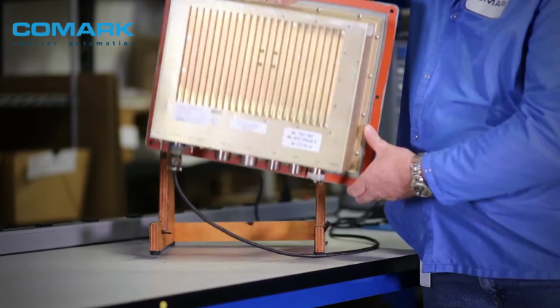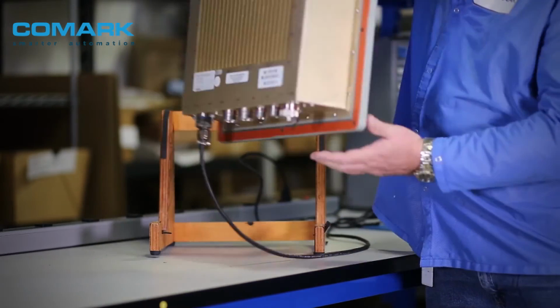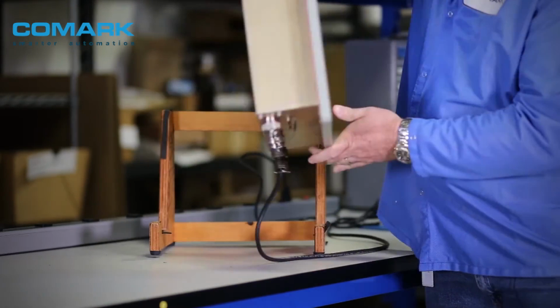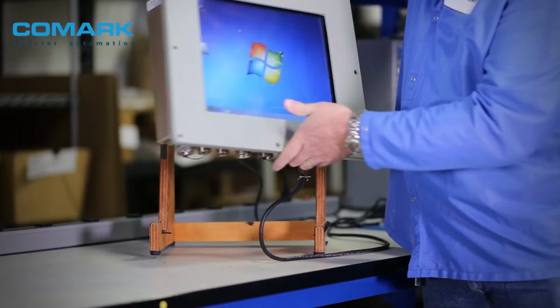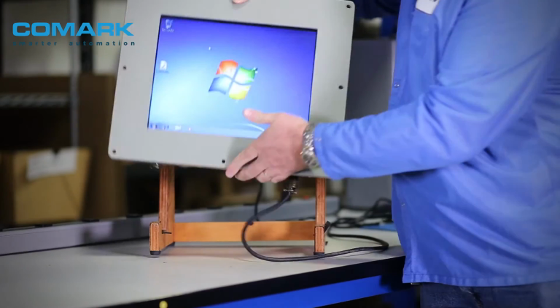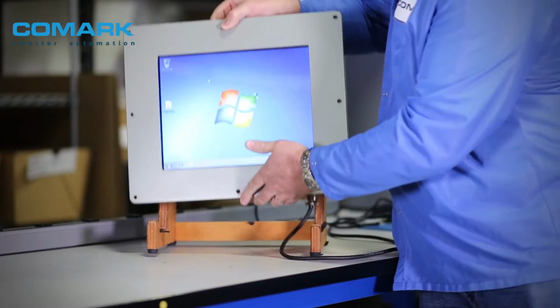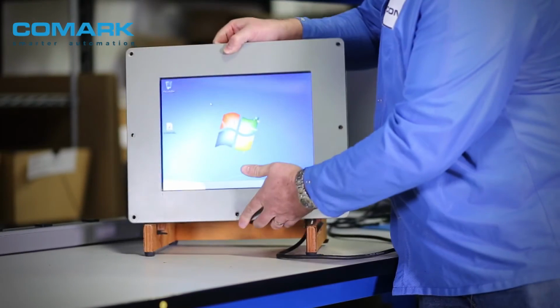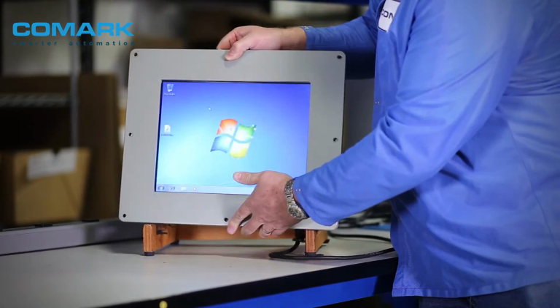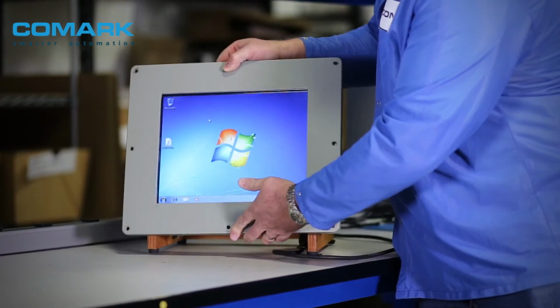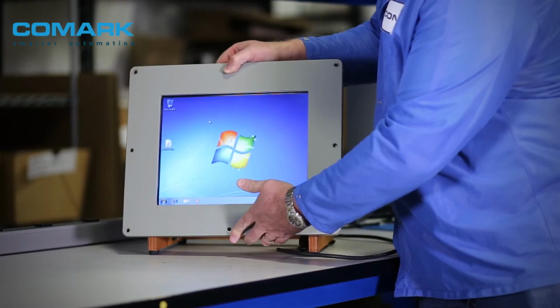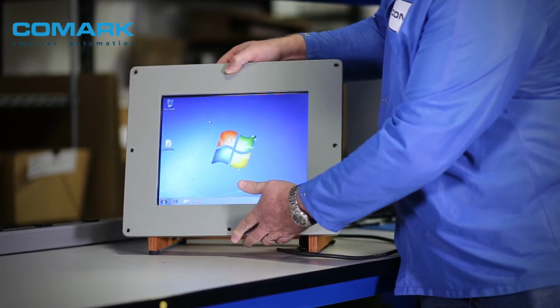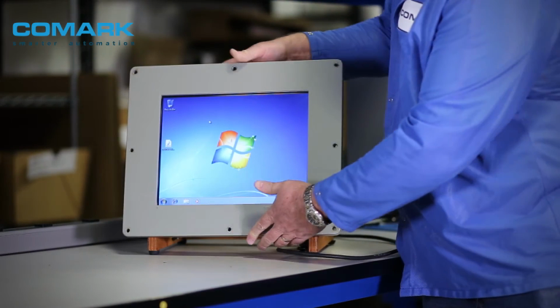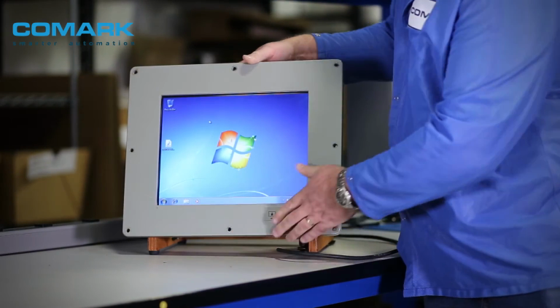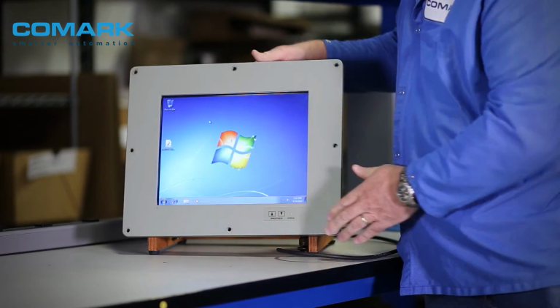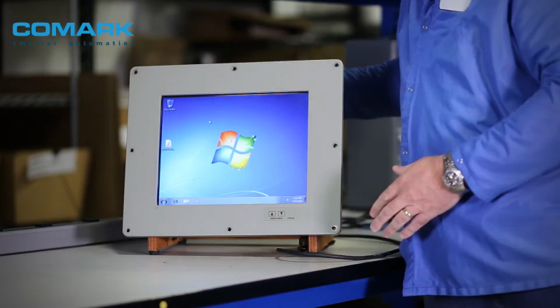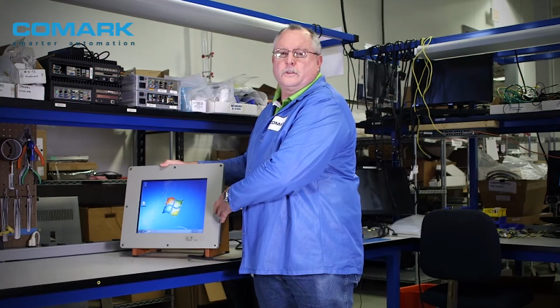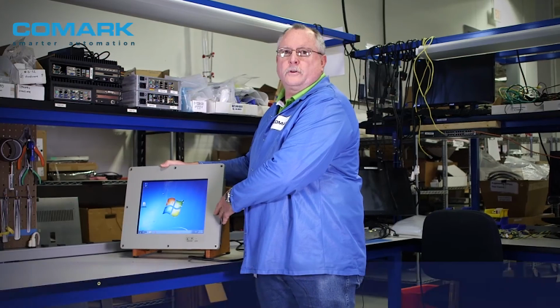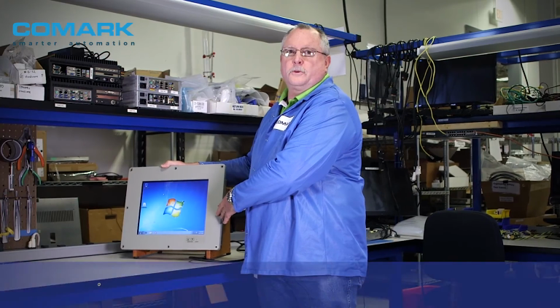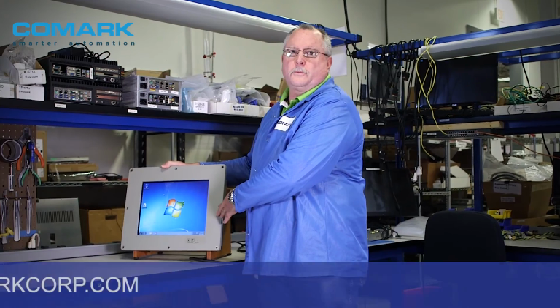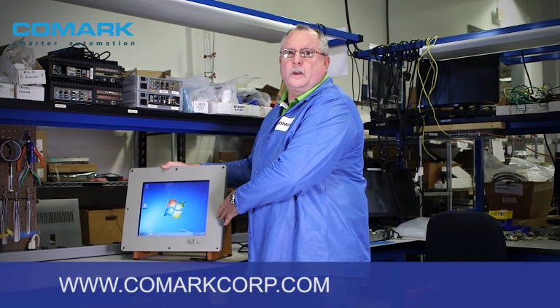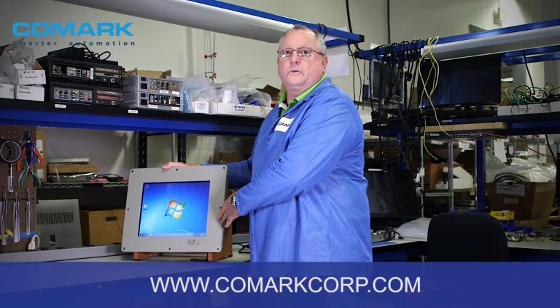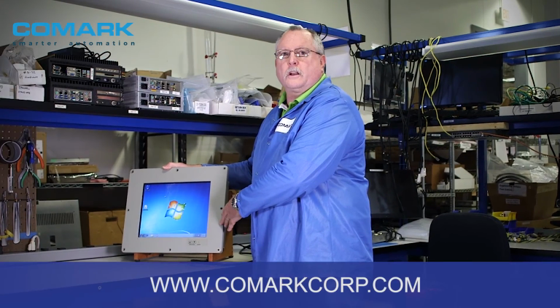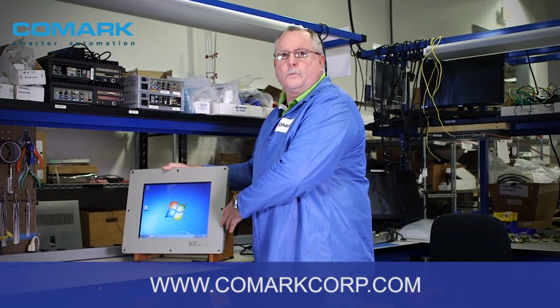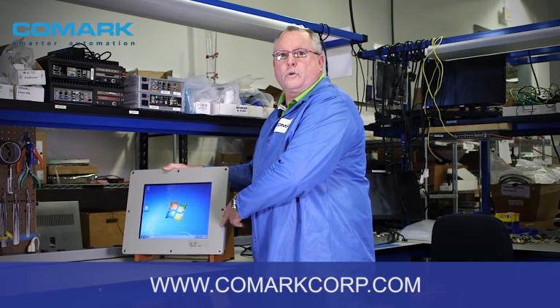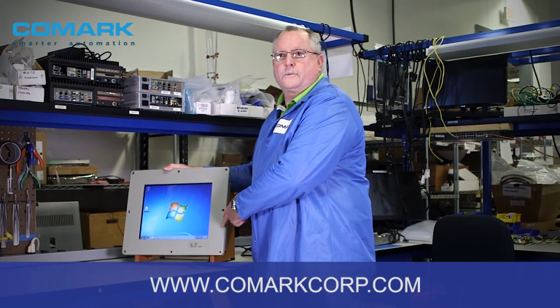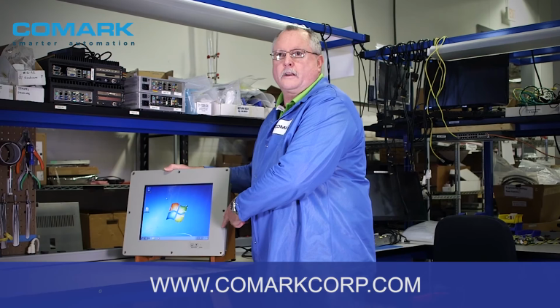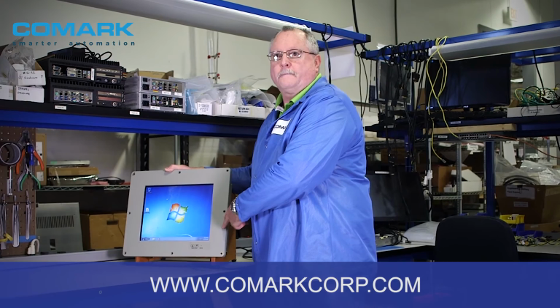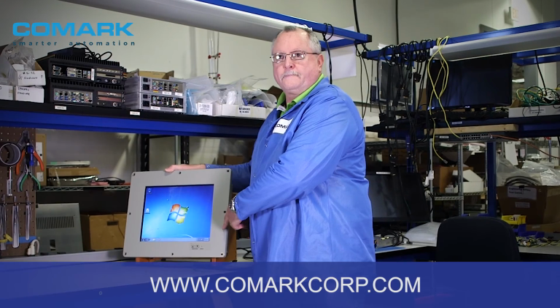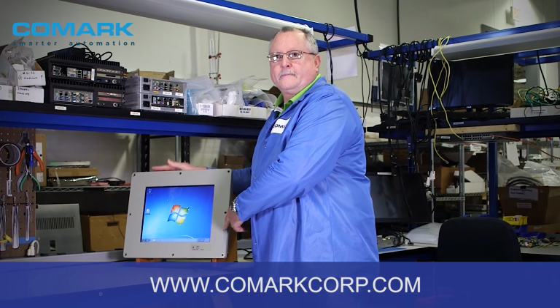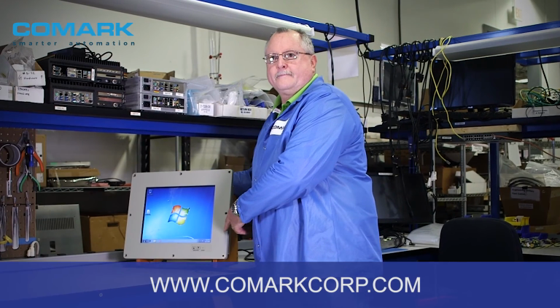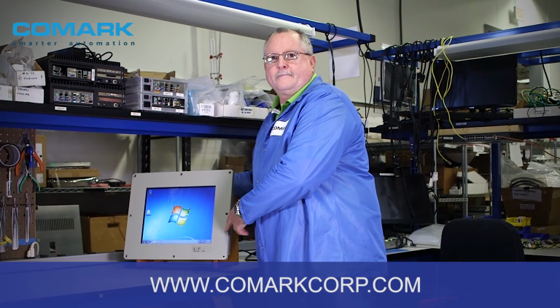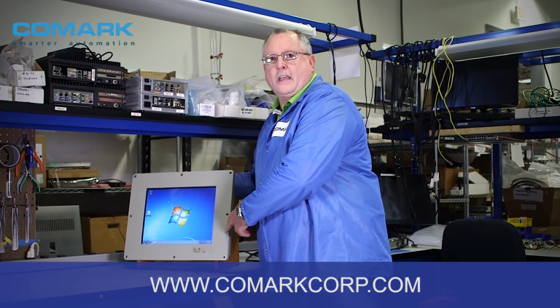If you'd like any information on any of our rugged computer systems, please go to www.comartcorp.com. Thanks.